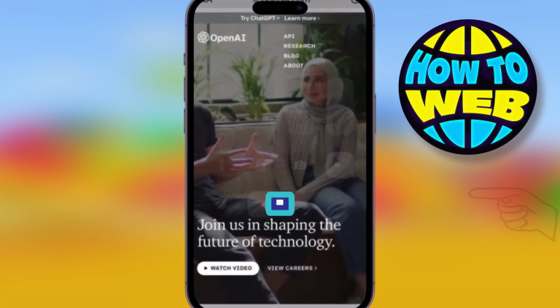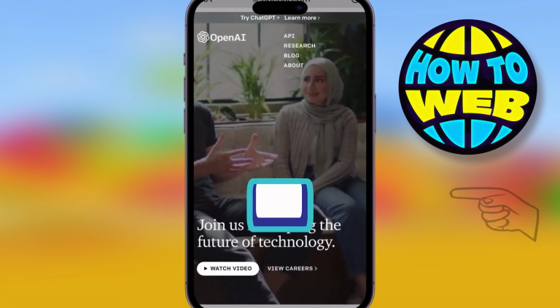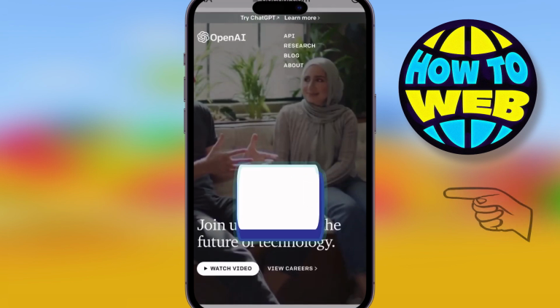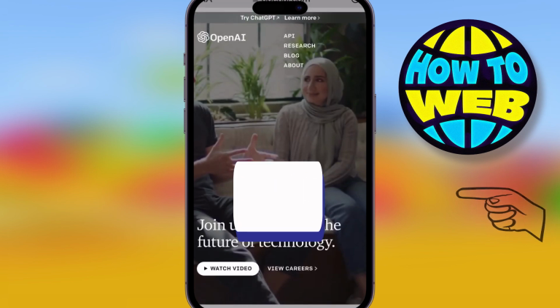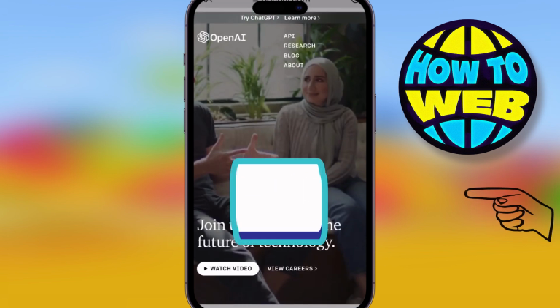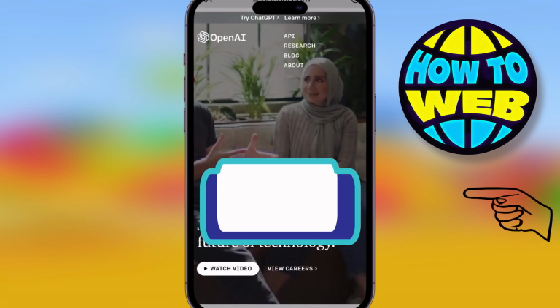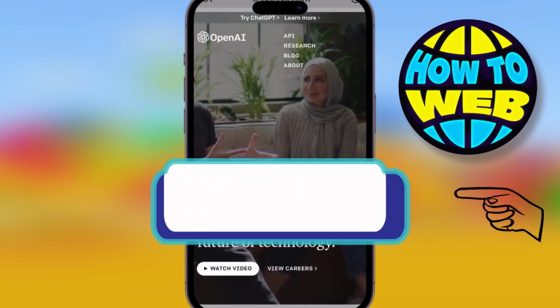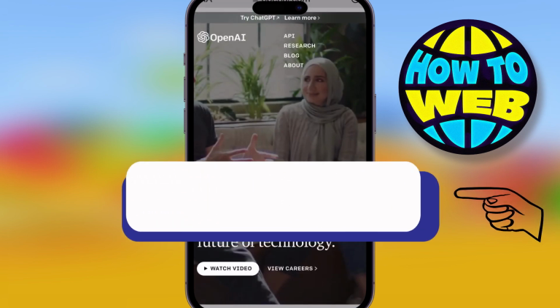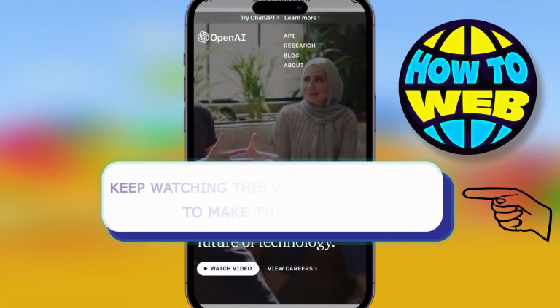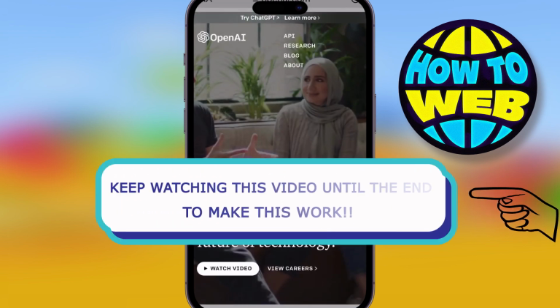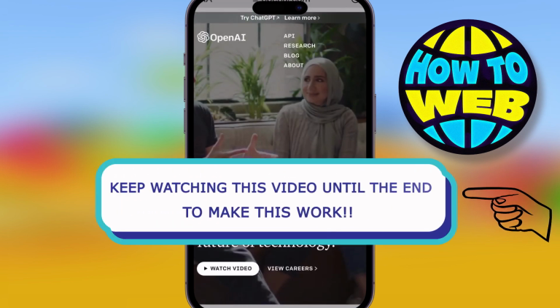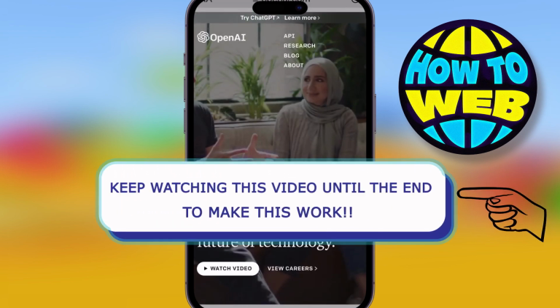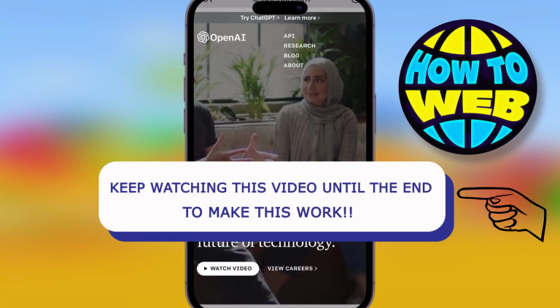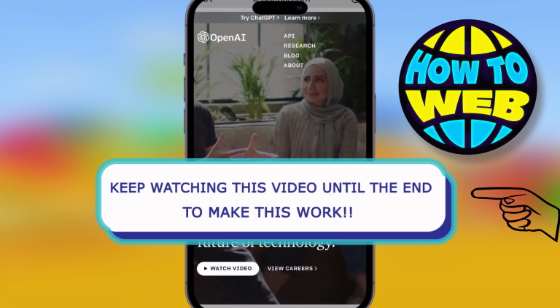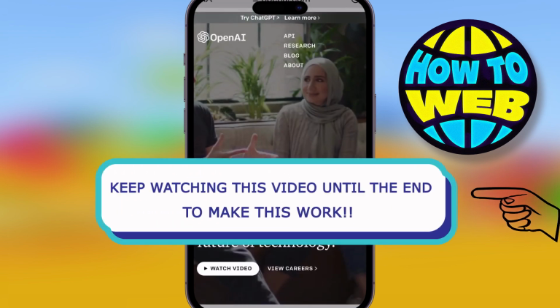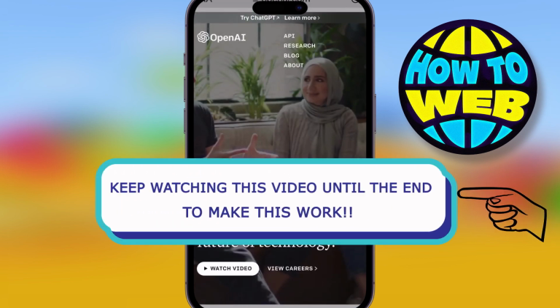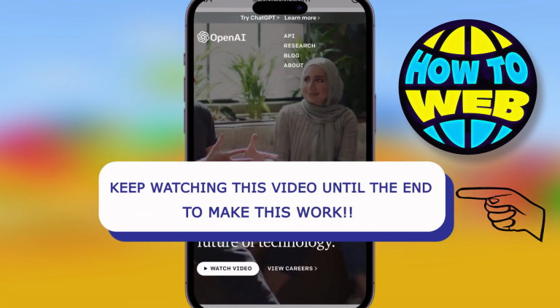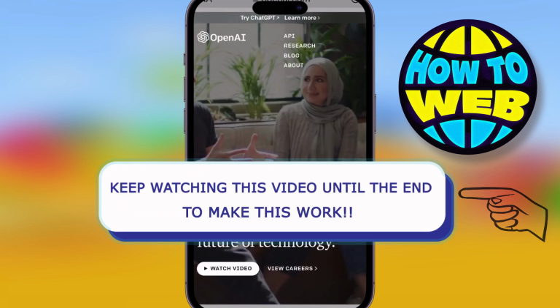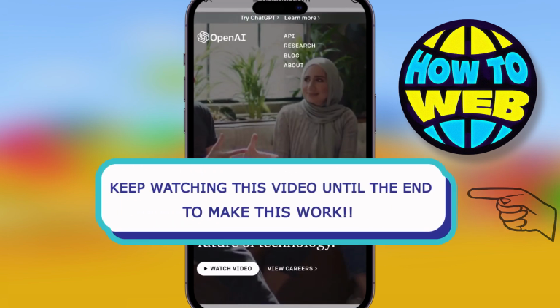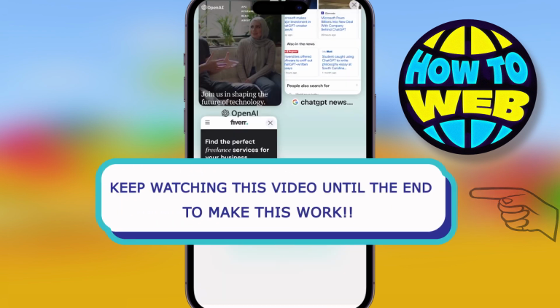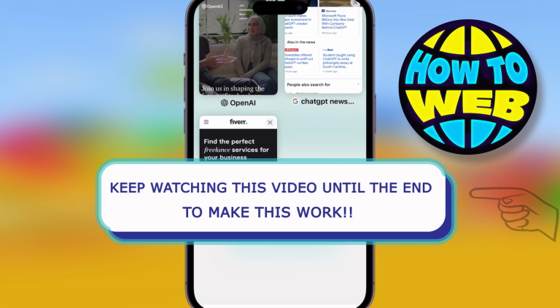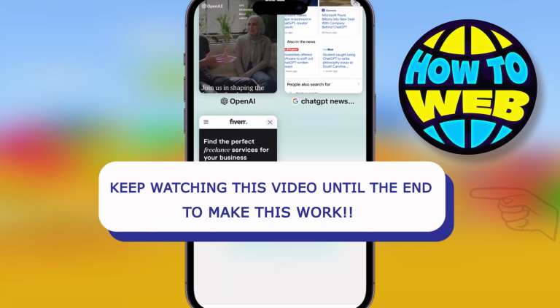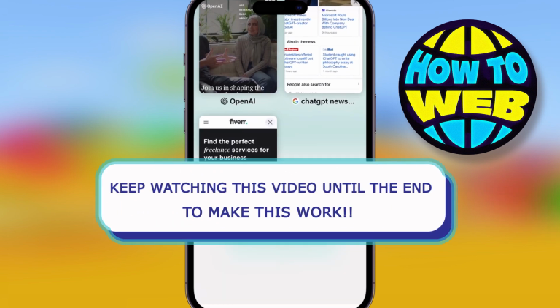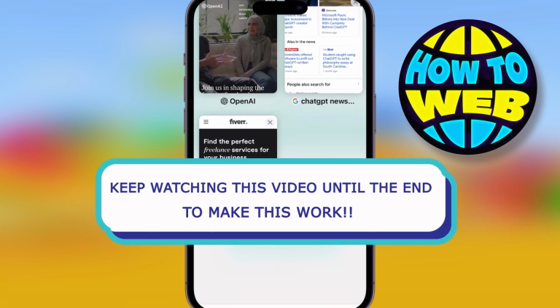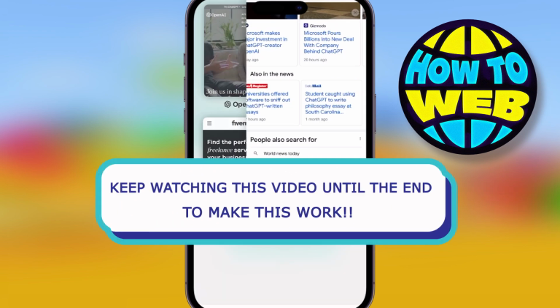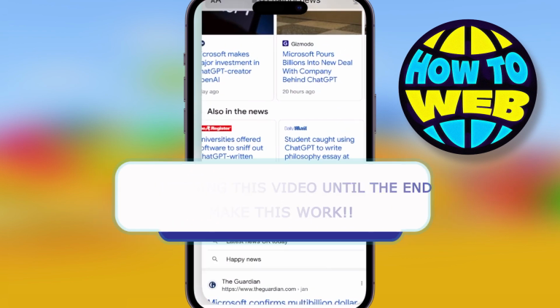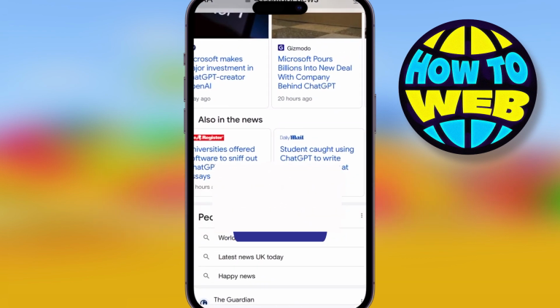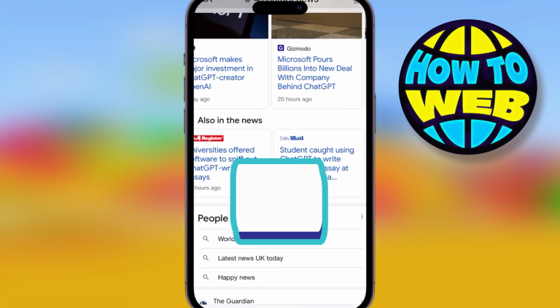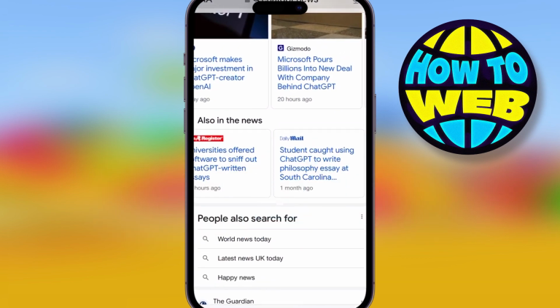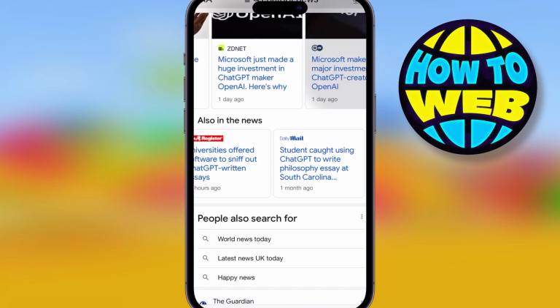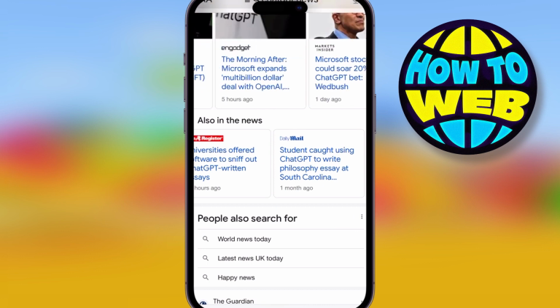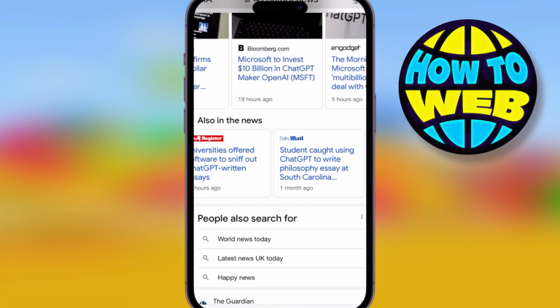What's going on, everyone? Welcome back to the How To Channel. Today, I'm talking about how to make money from Fiverr using ChatGPT.